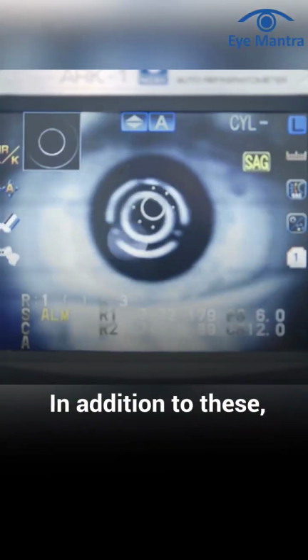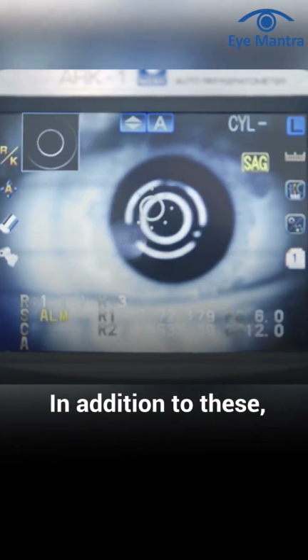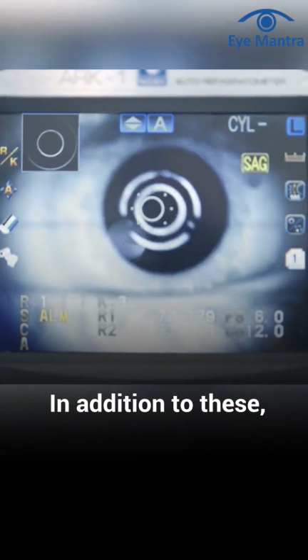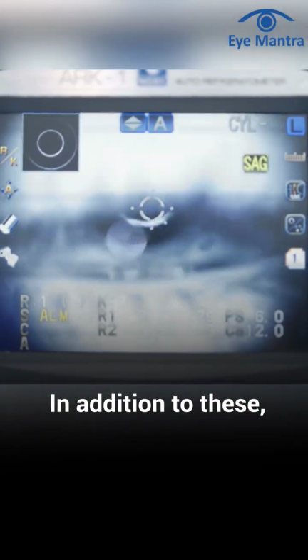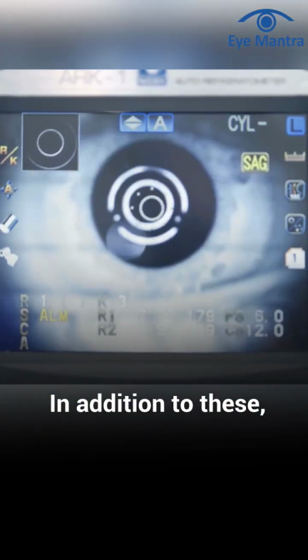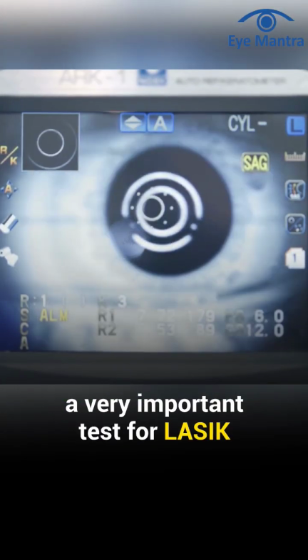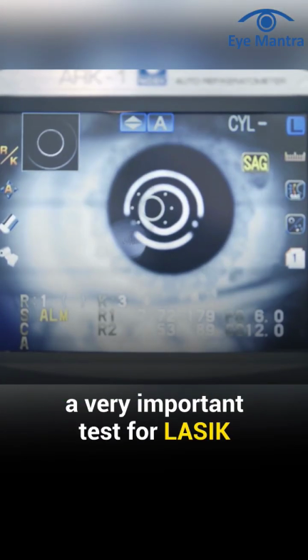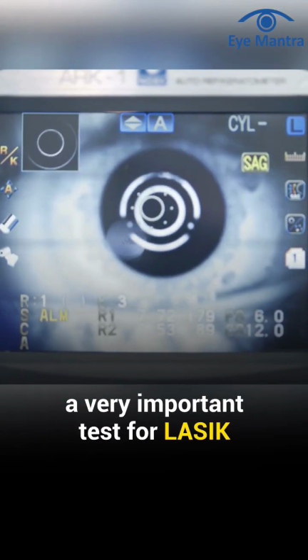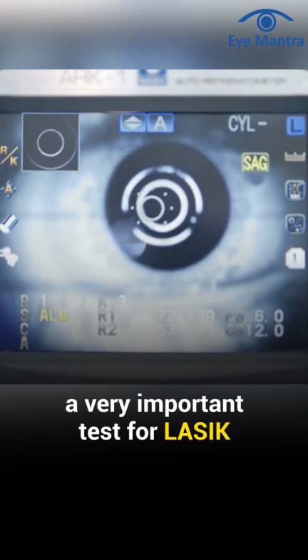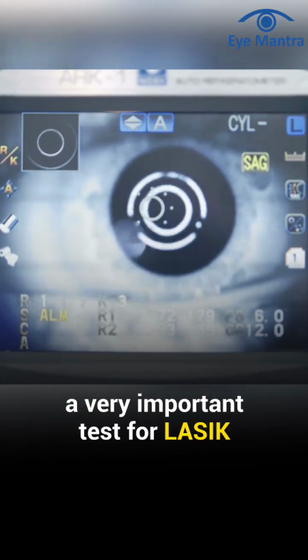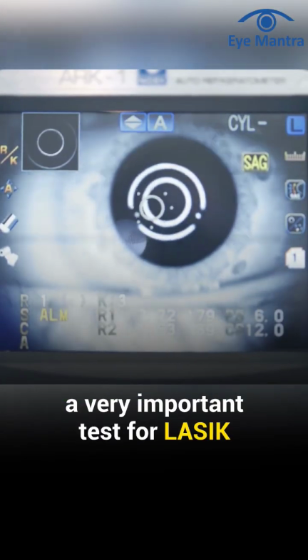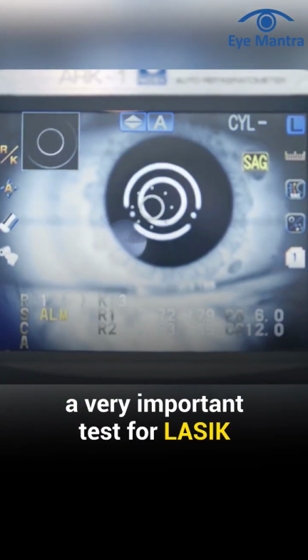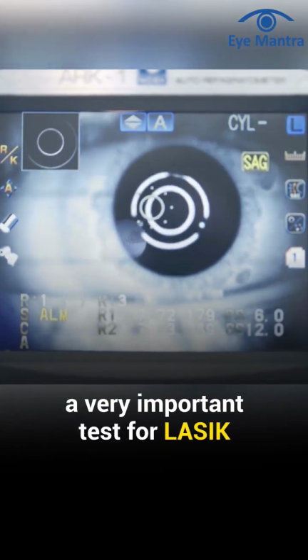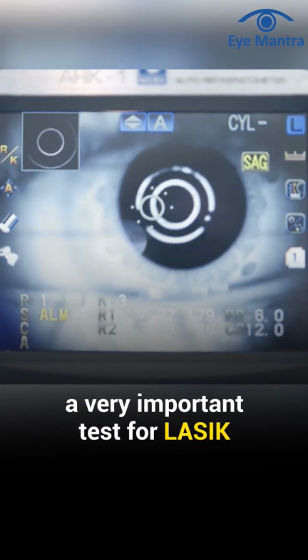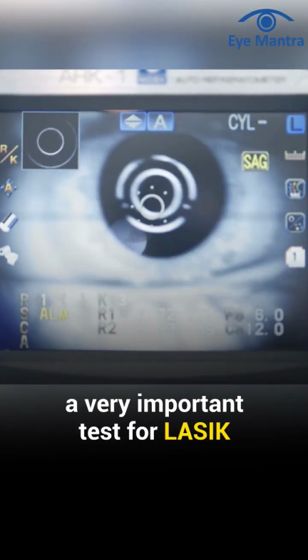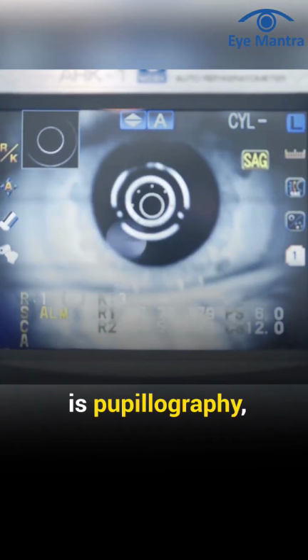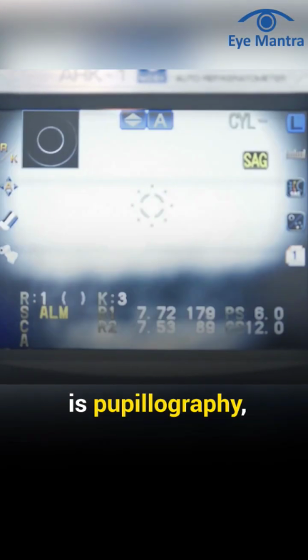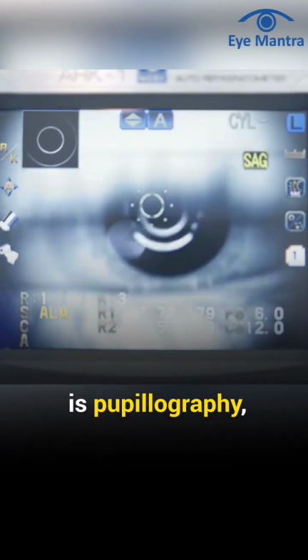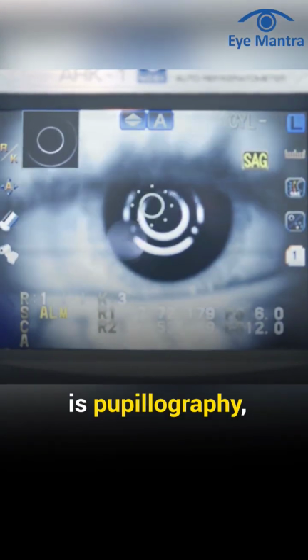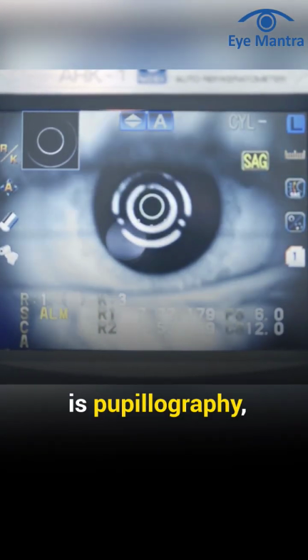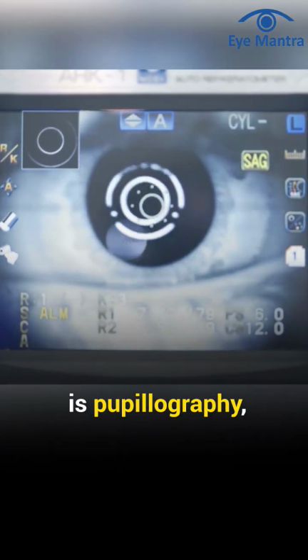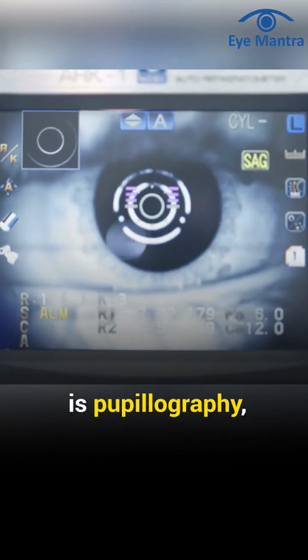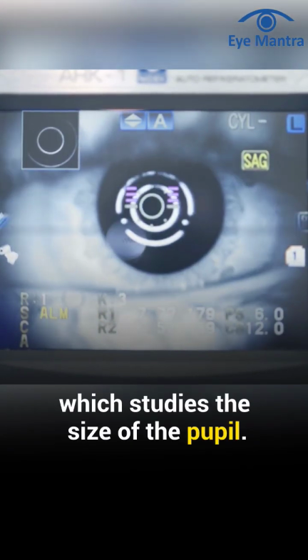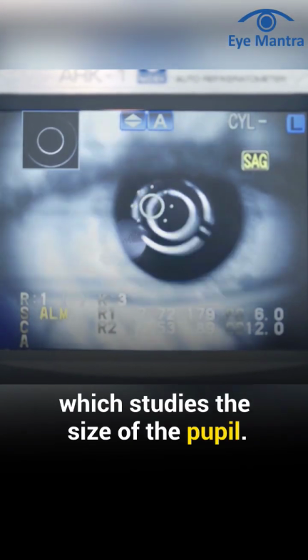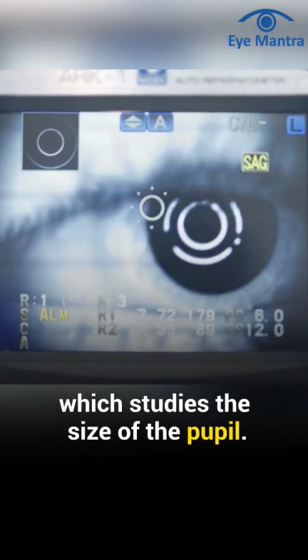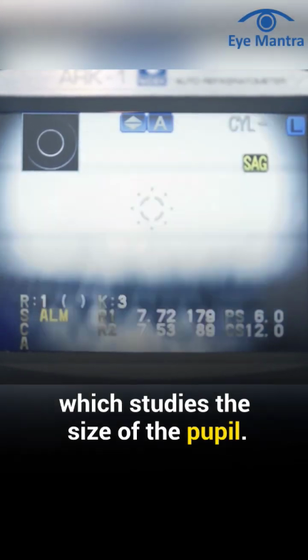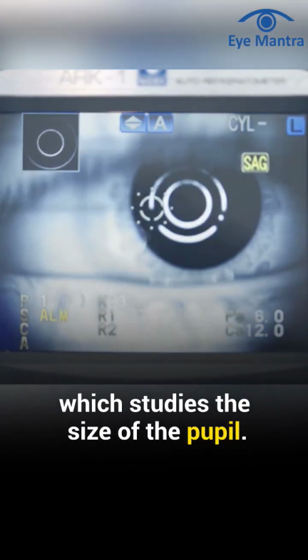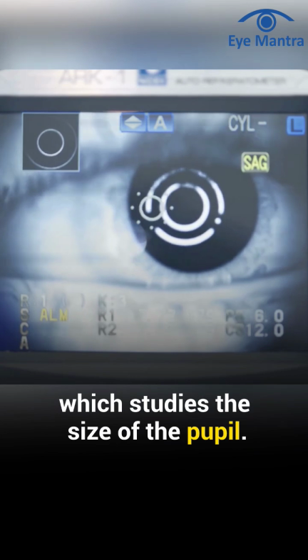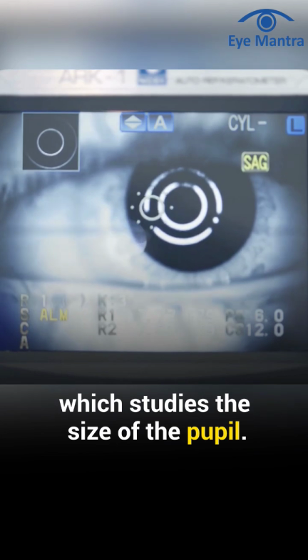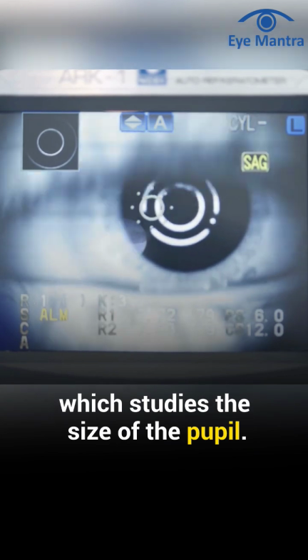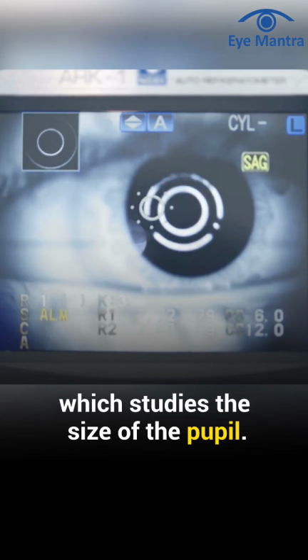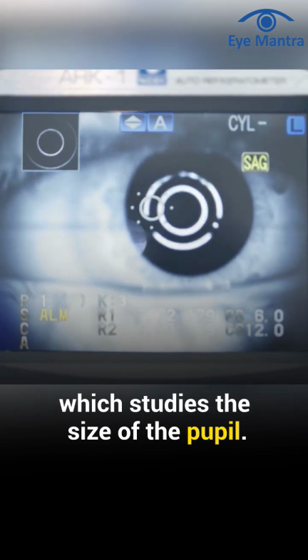In addition to these, a very important test for LASIK is pupilography, which studies the size of the pupil.